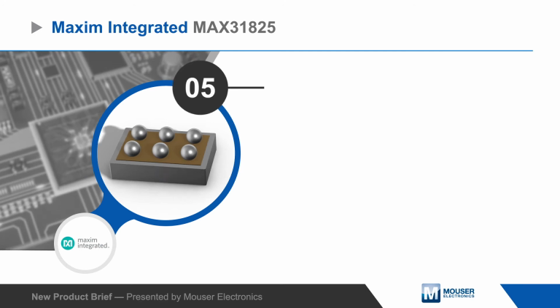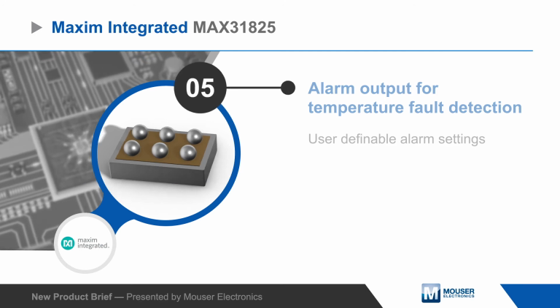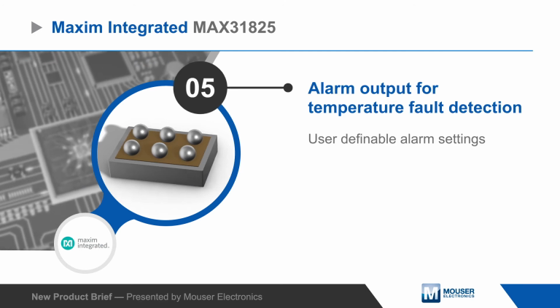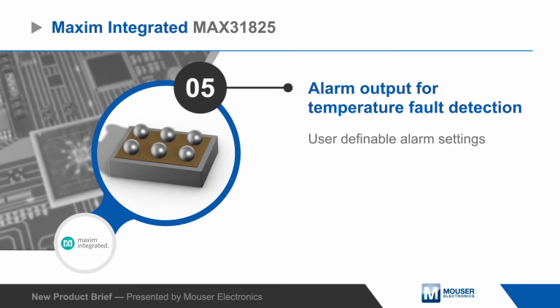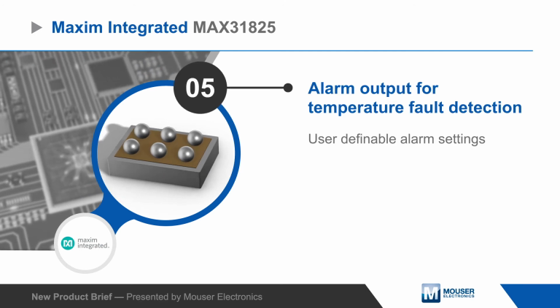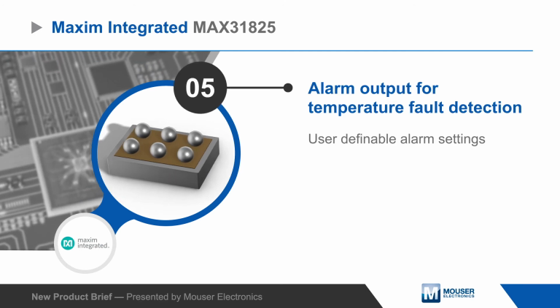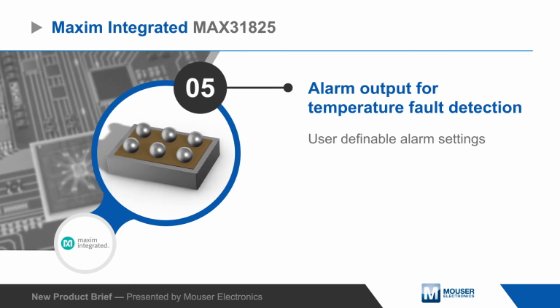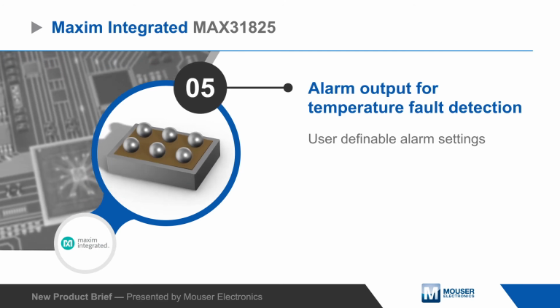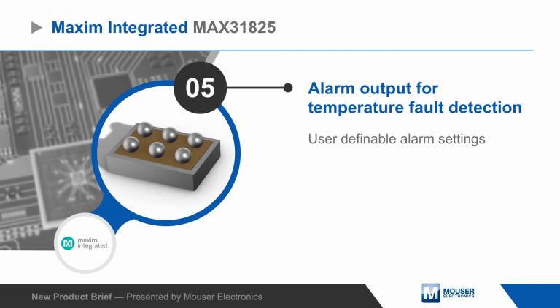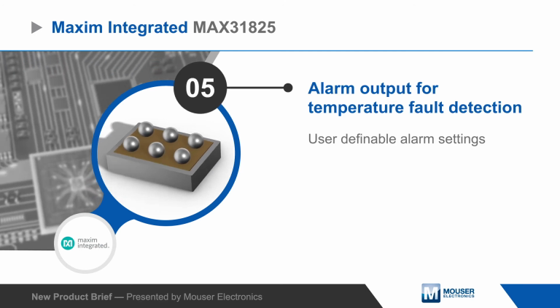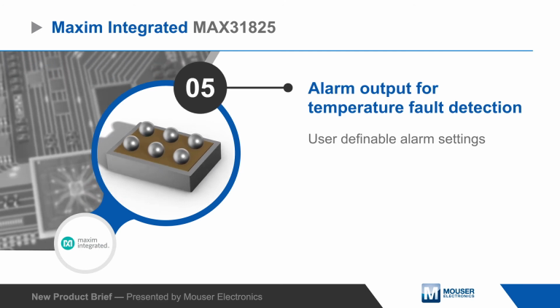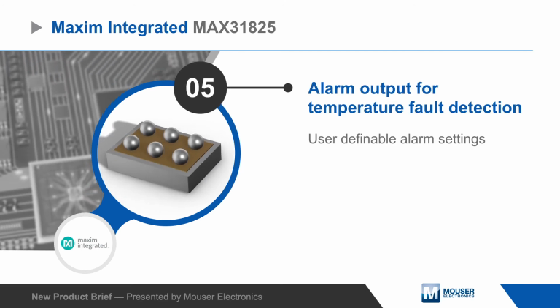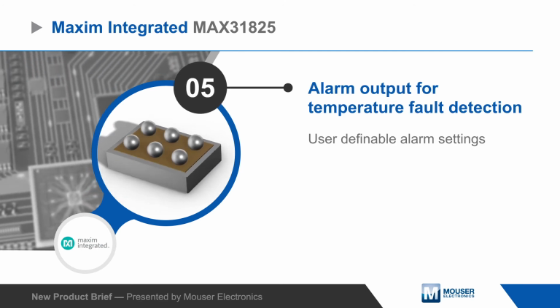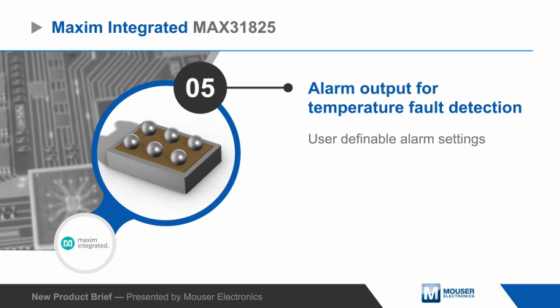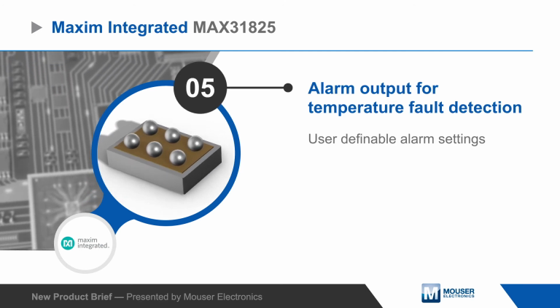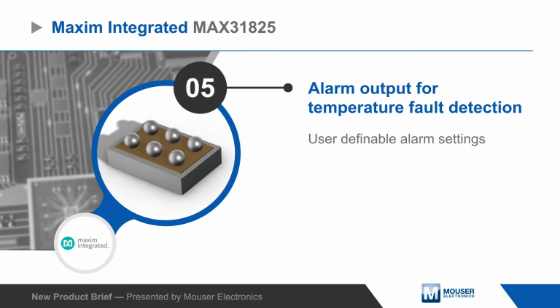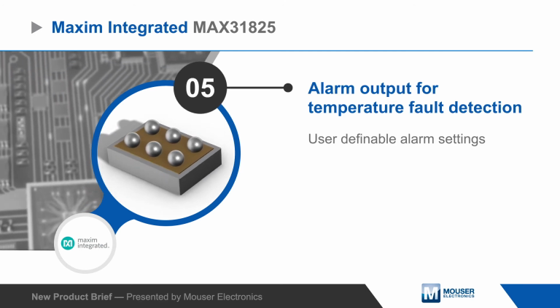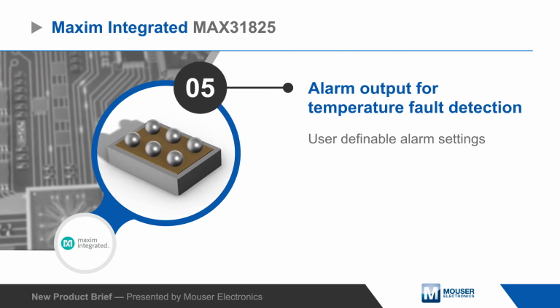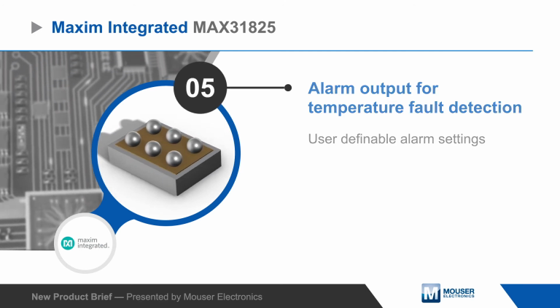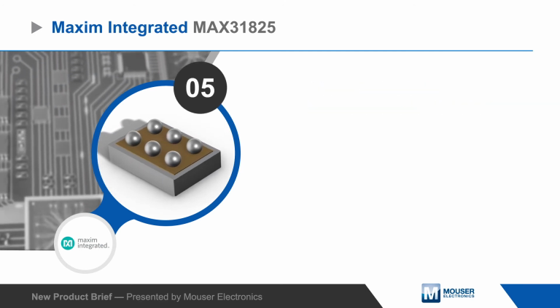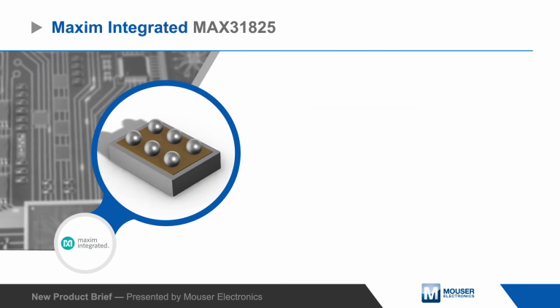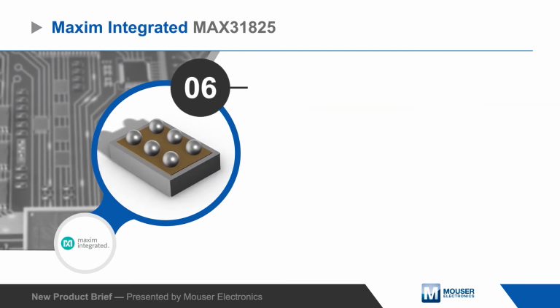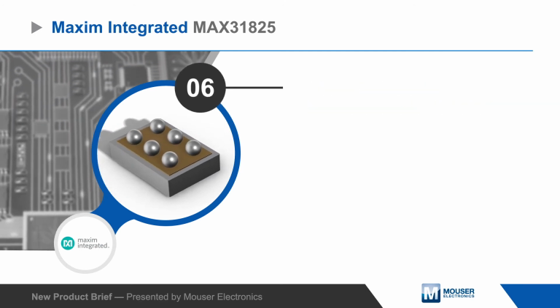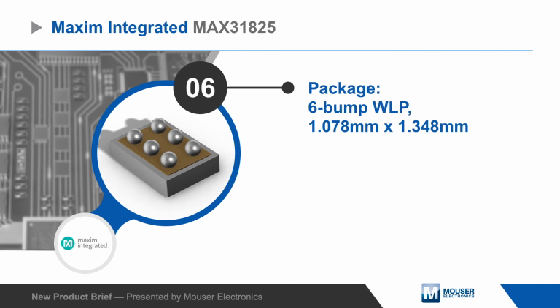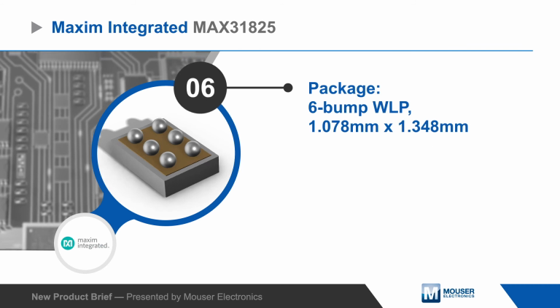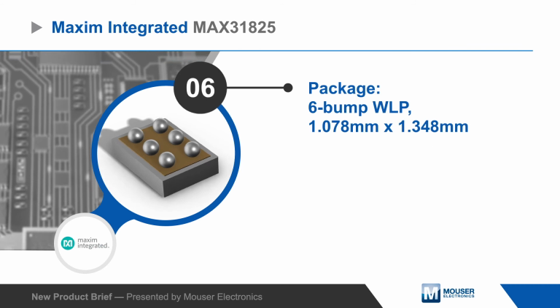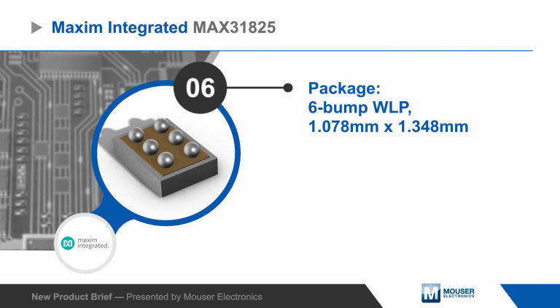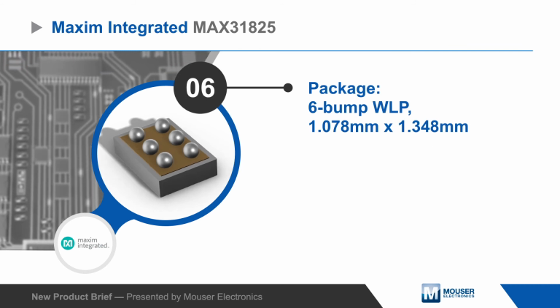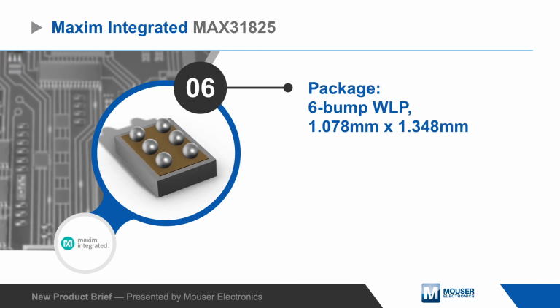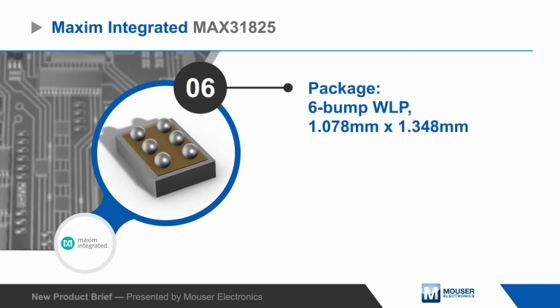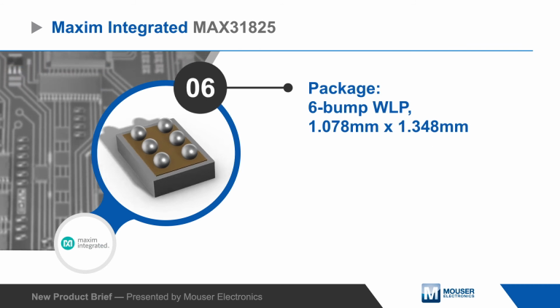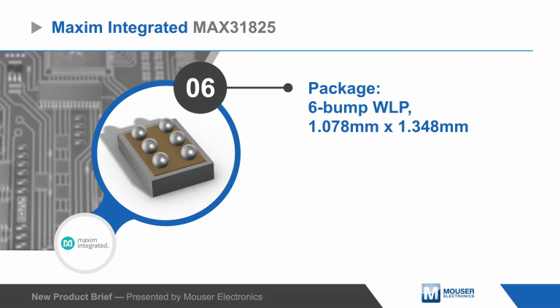The MAX31825 also offers an alarm output with user-definable settings and is housed in a 6-bump wafer-level package.